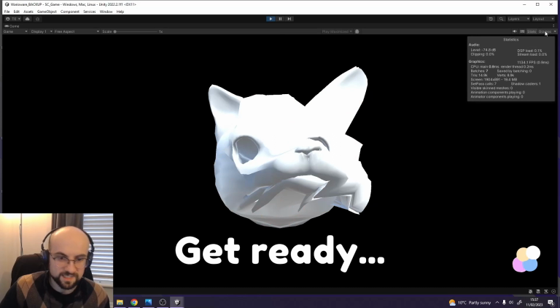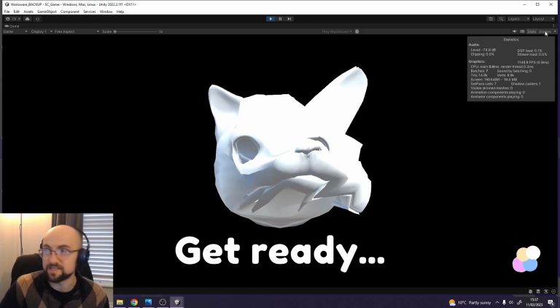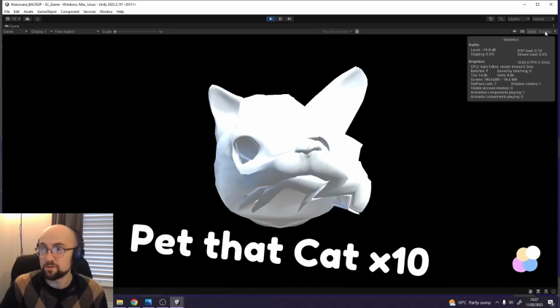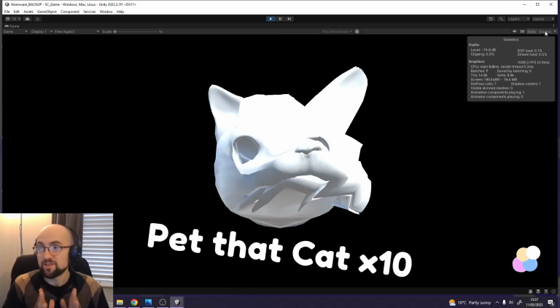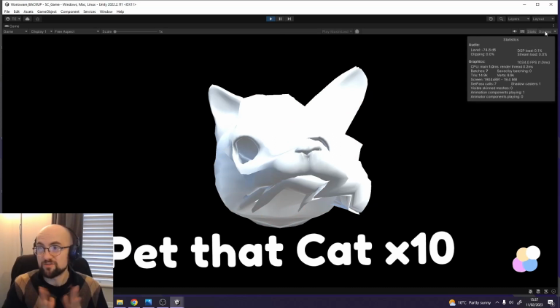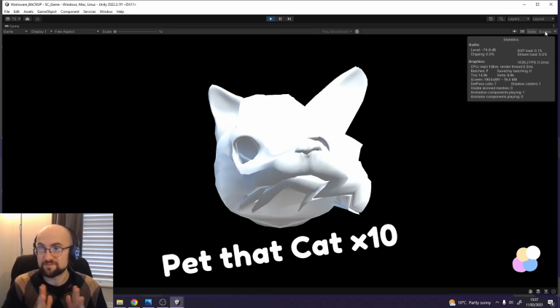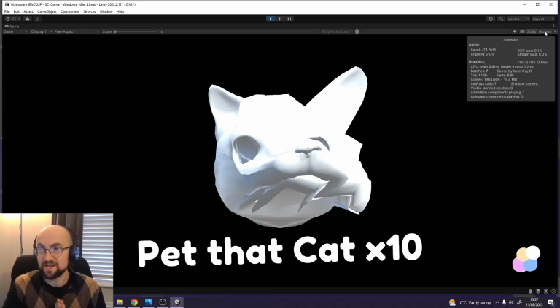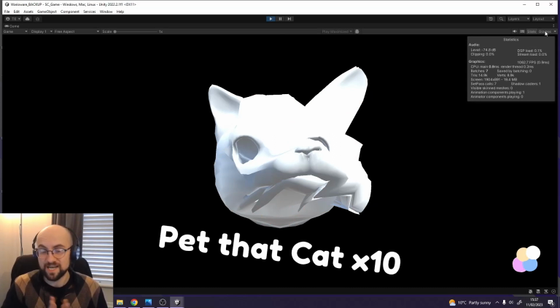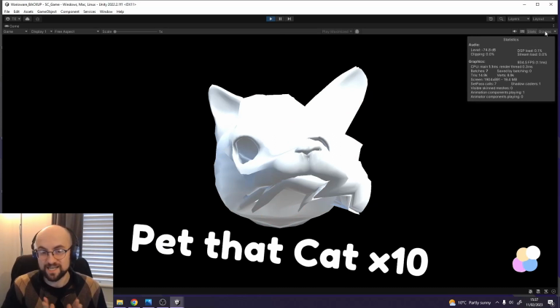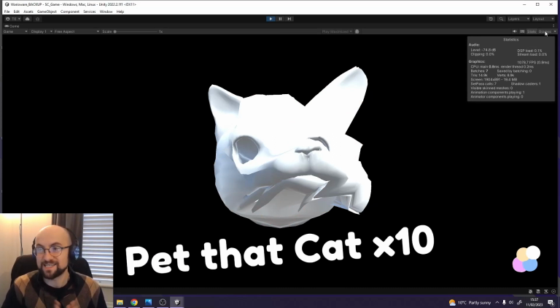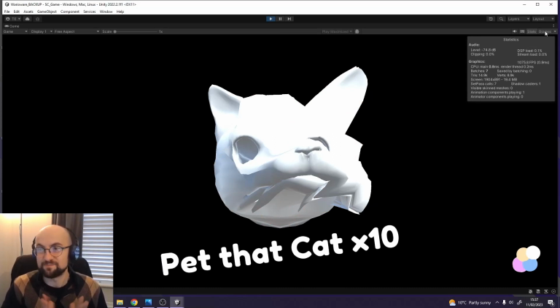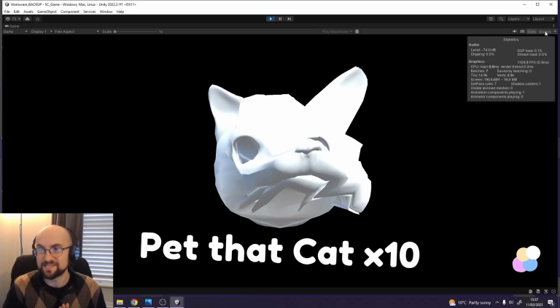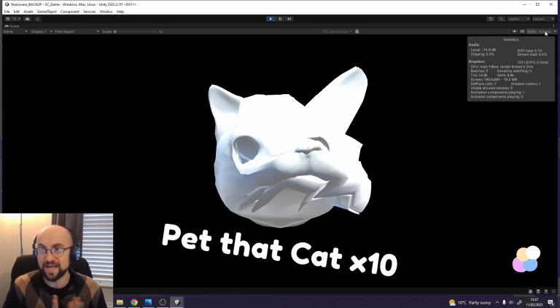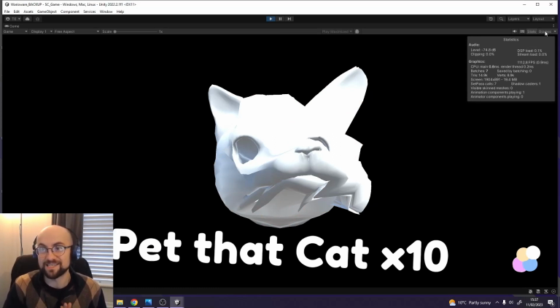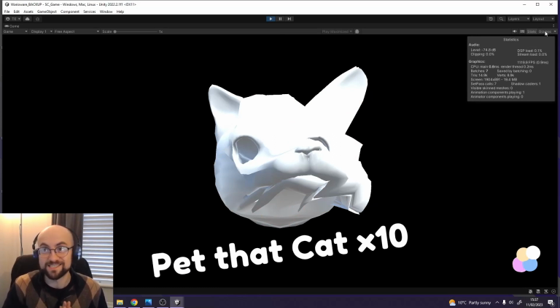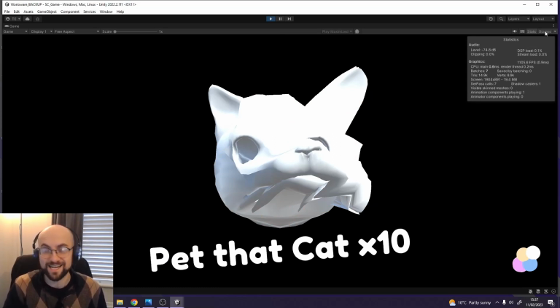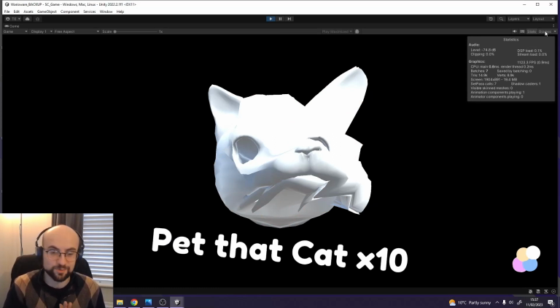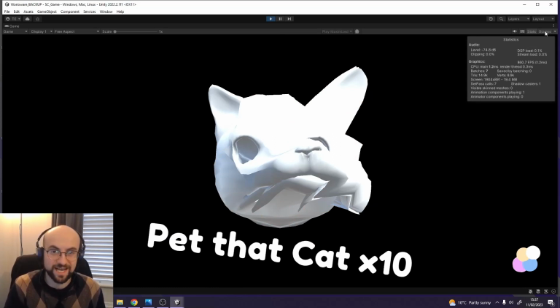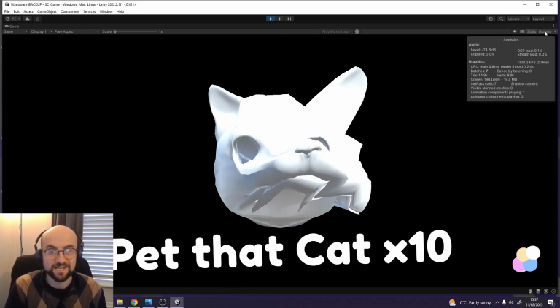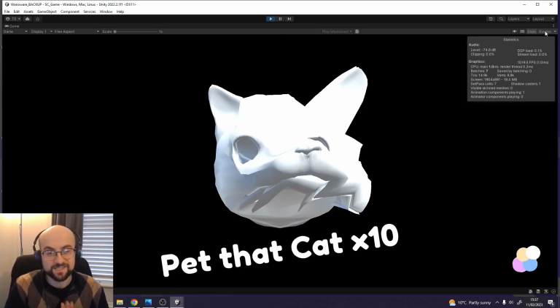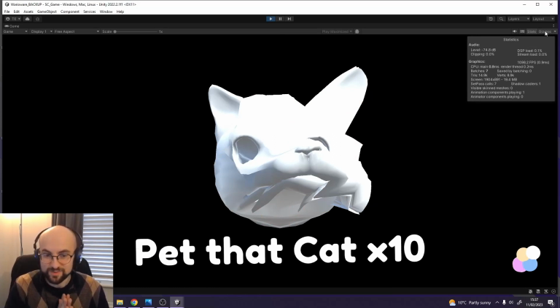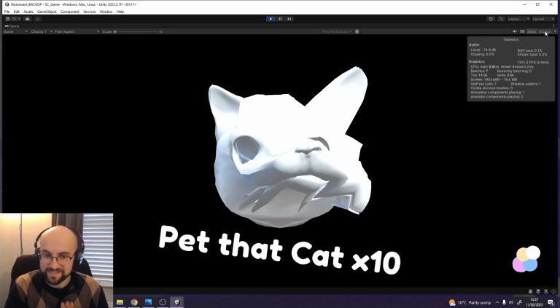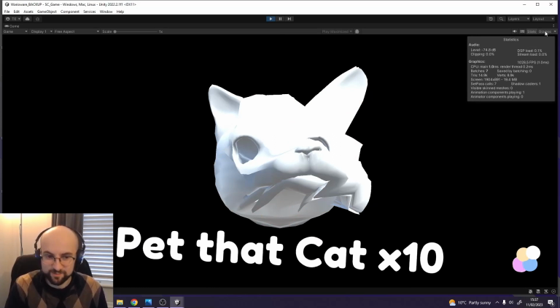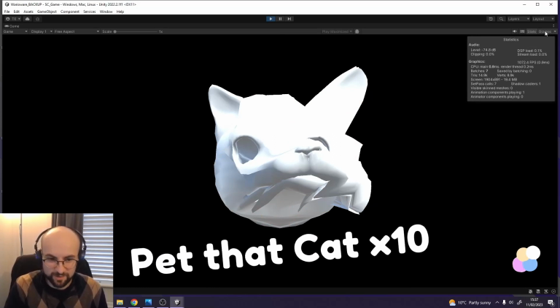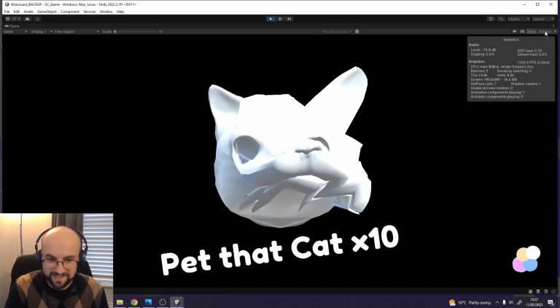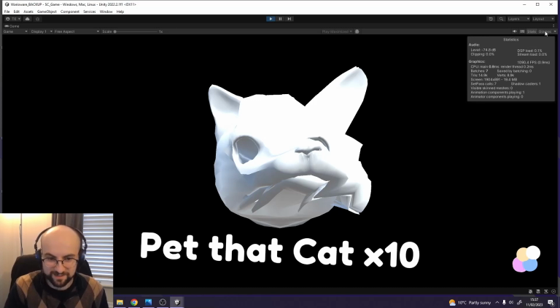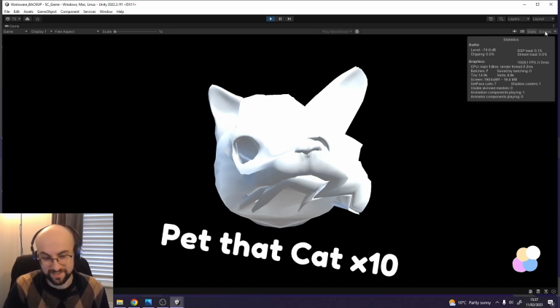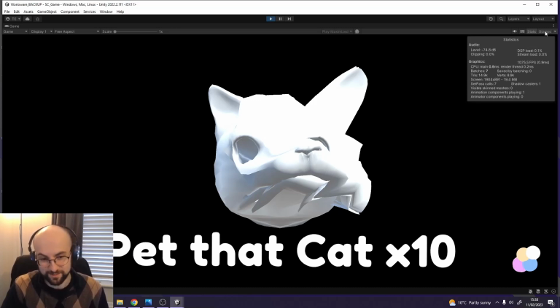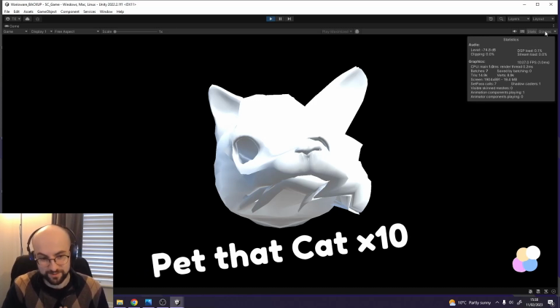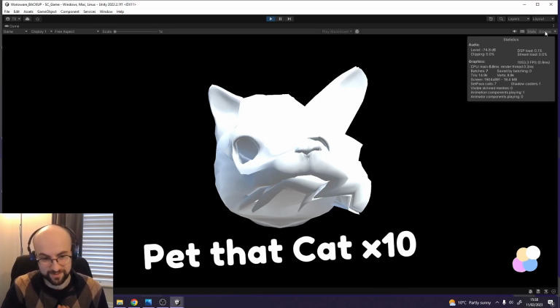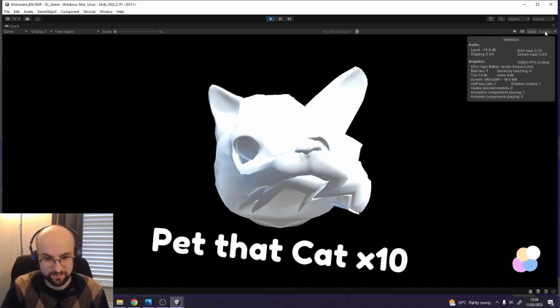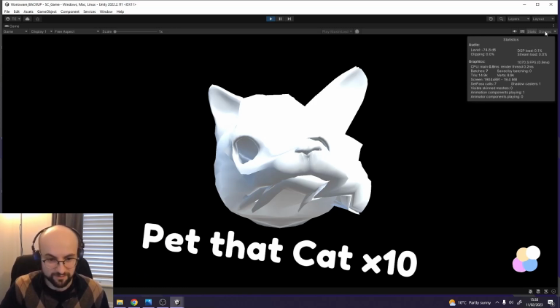Side note: this mesh and cat is based on Allison's actual cat, so we didn't want to make it look like you were torturing the poor thing.